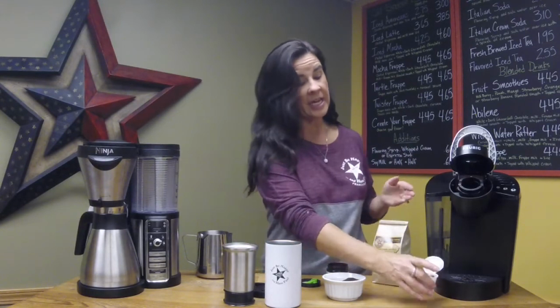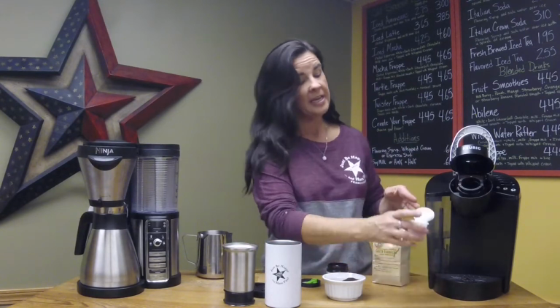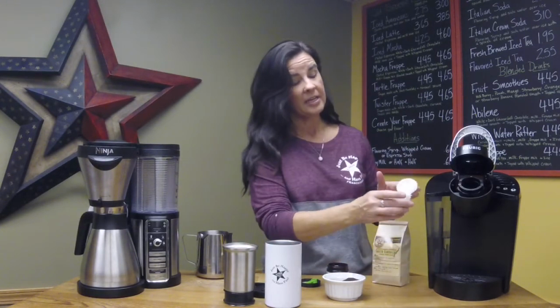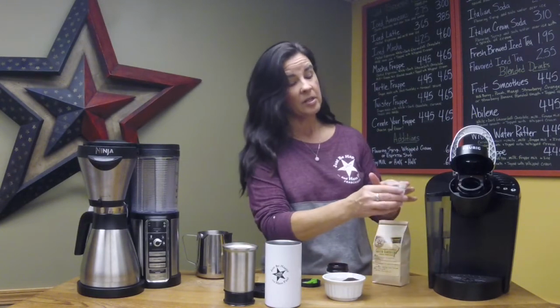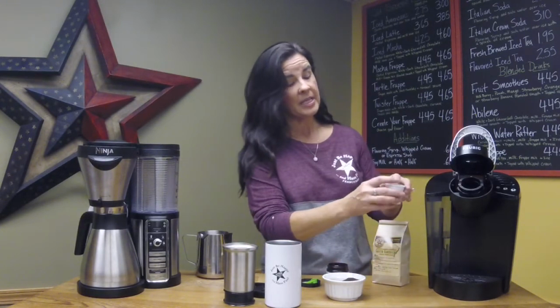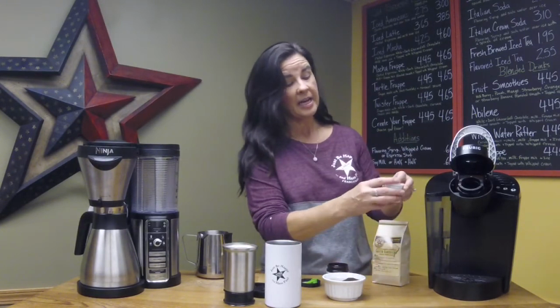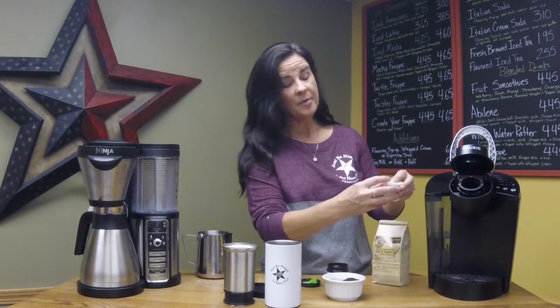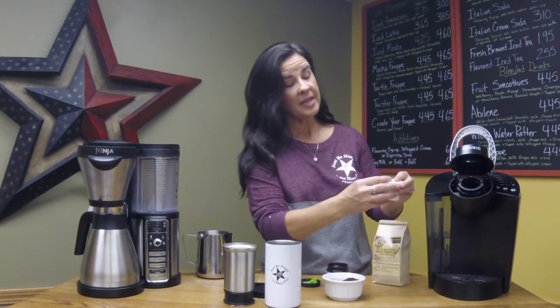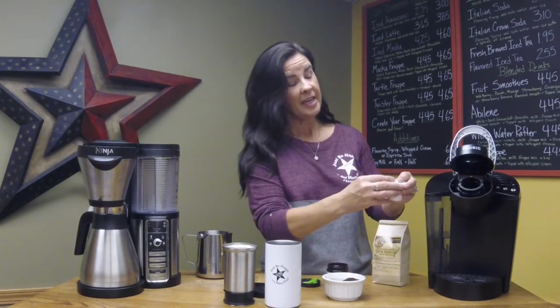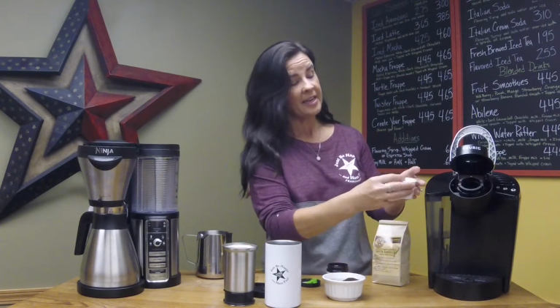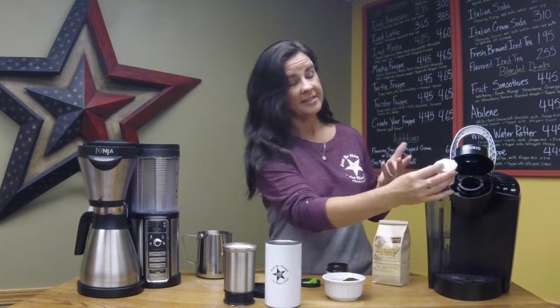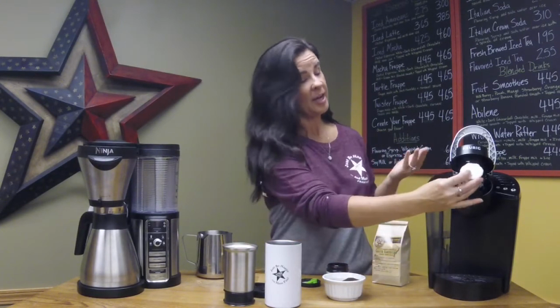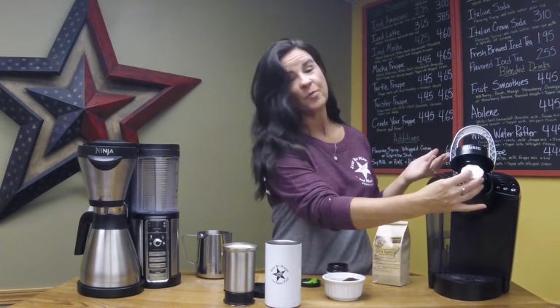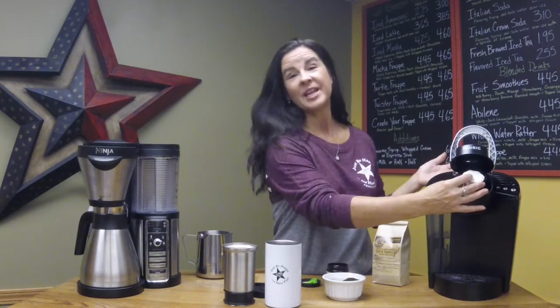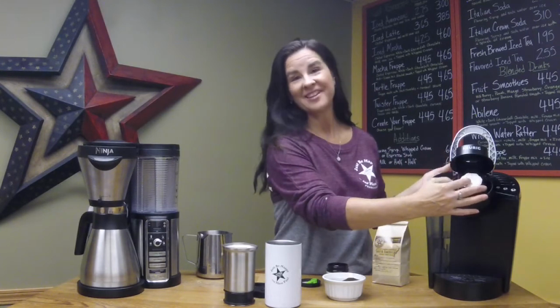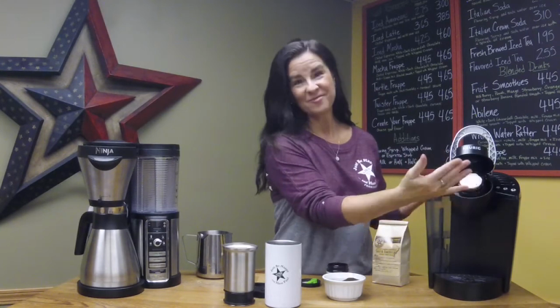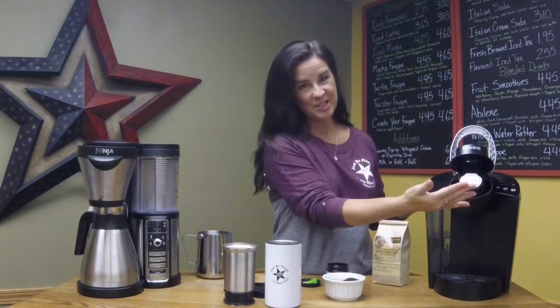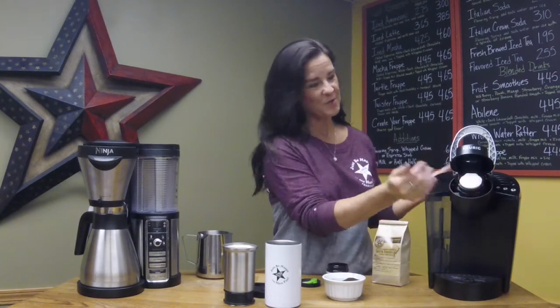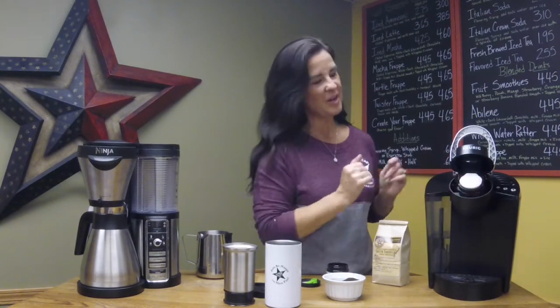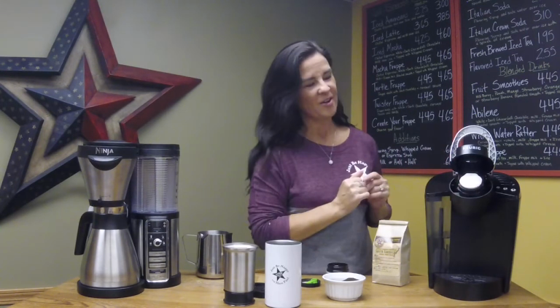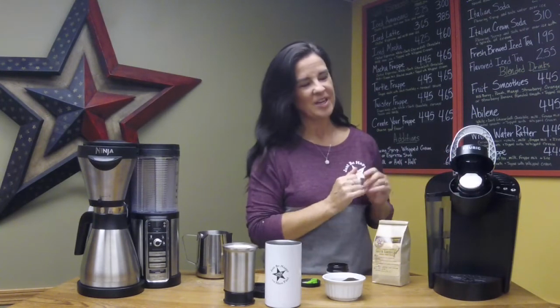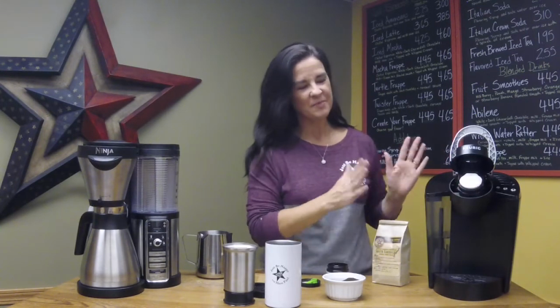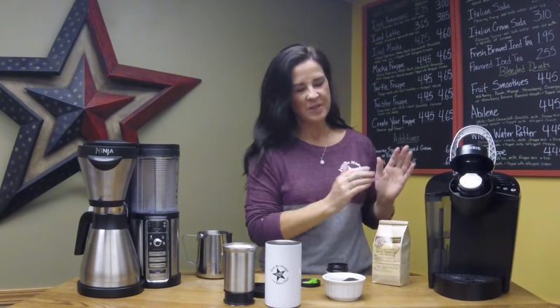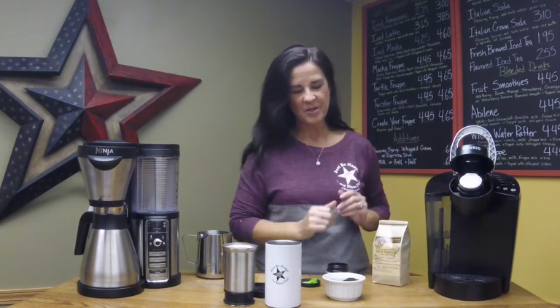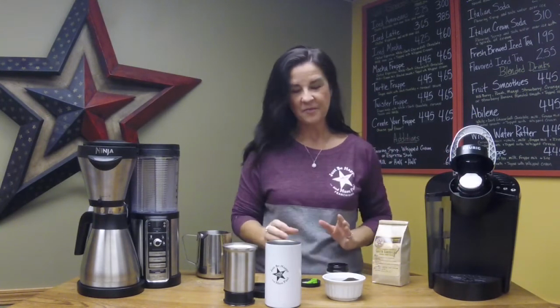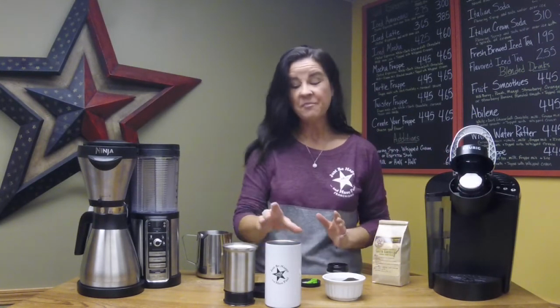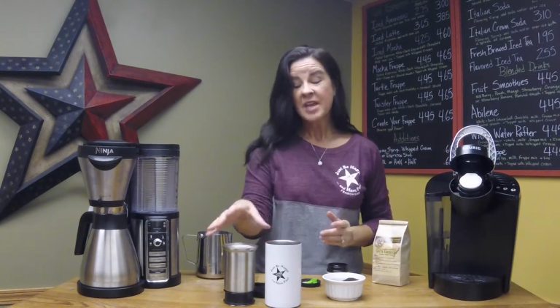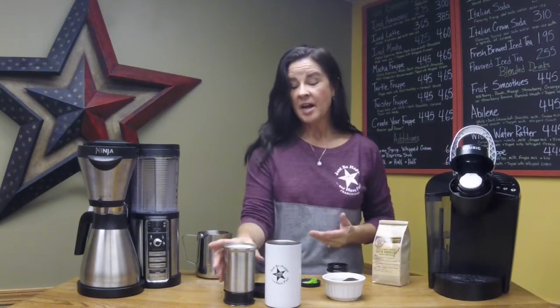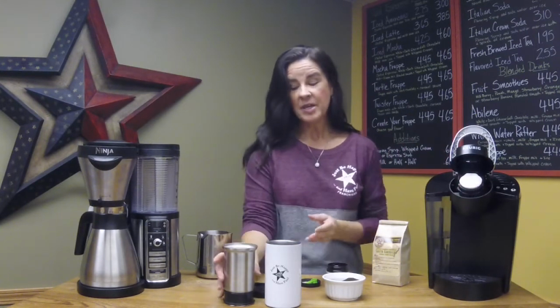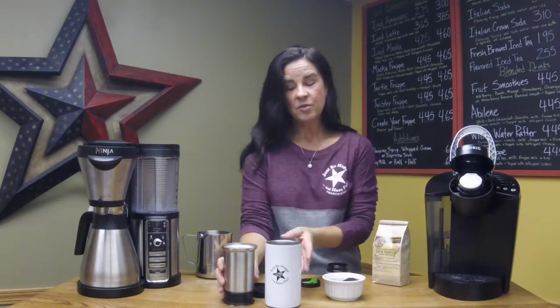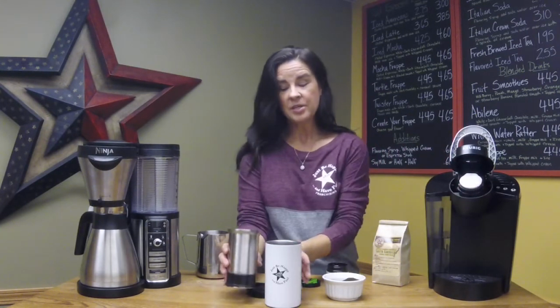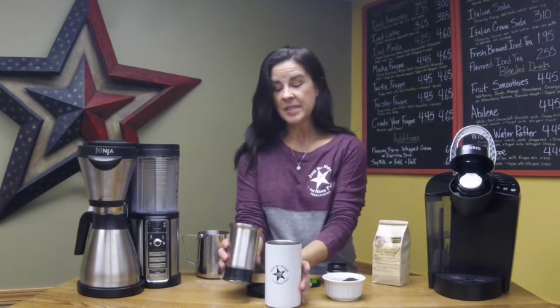I close that up and I'm ready to brew my flavored coffee.